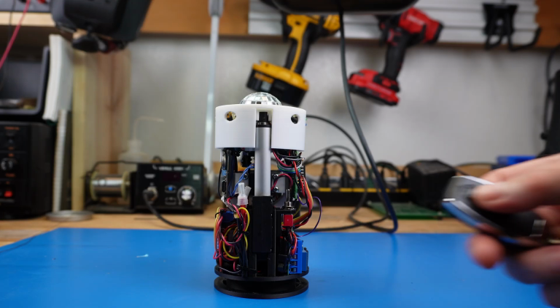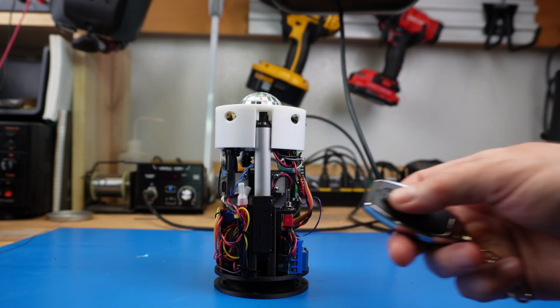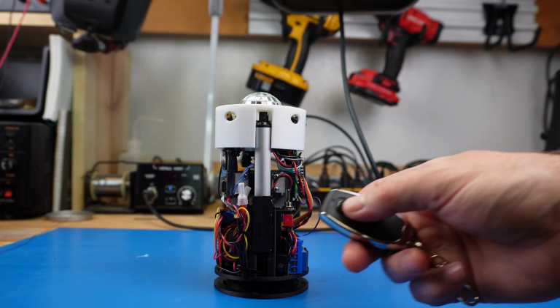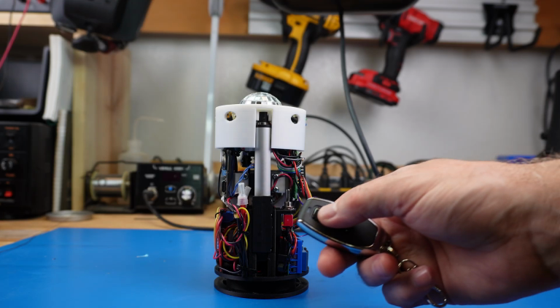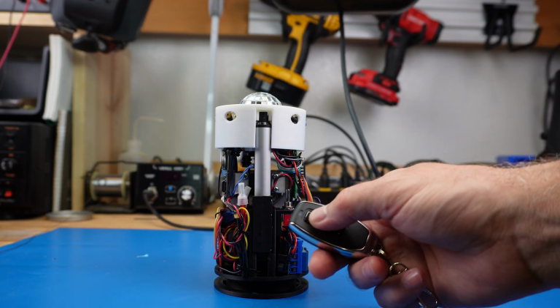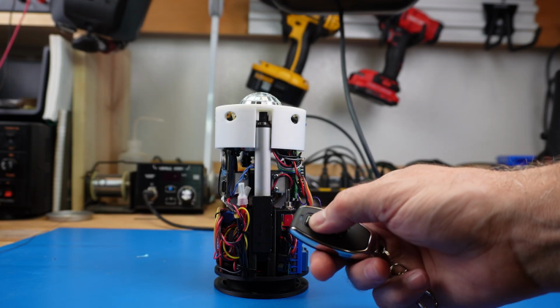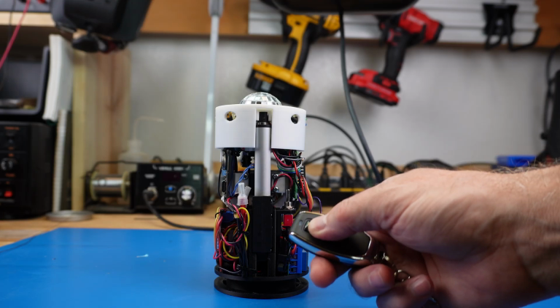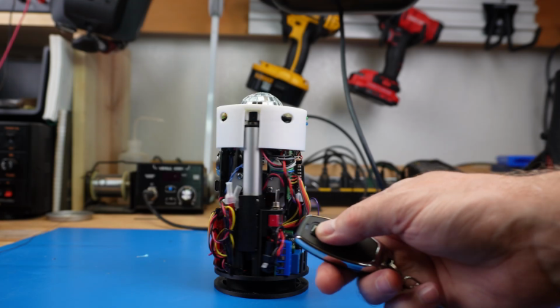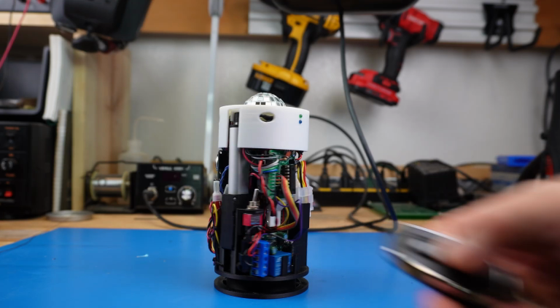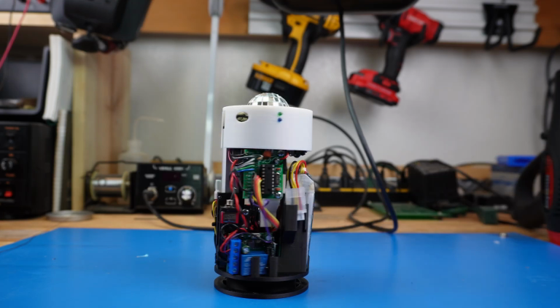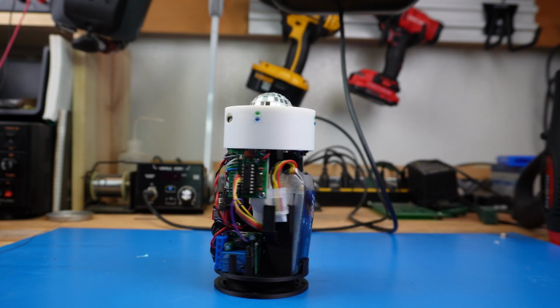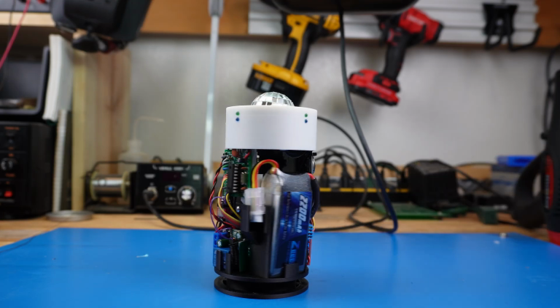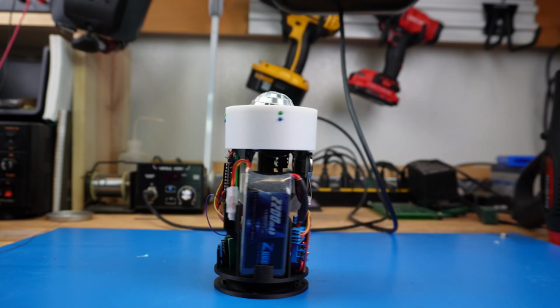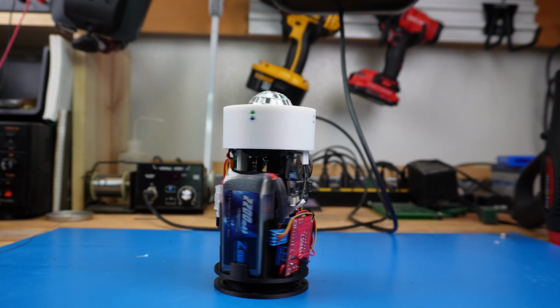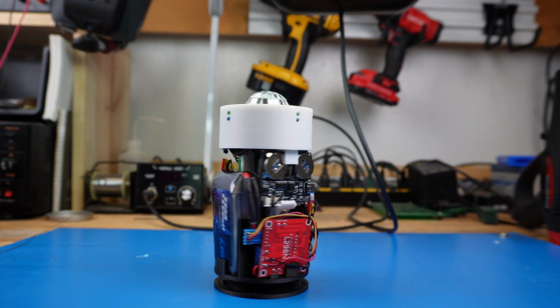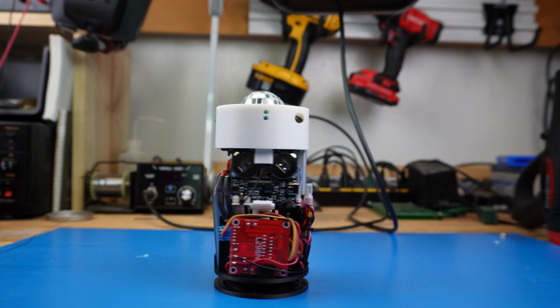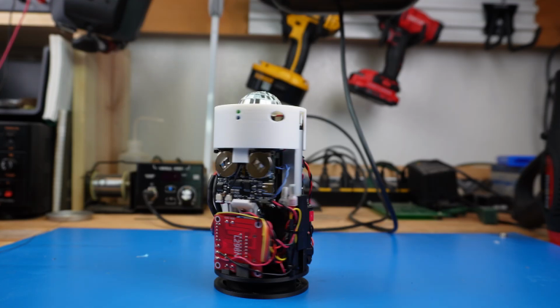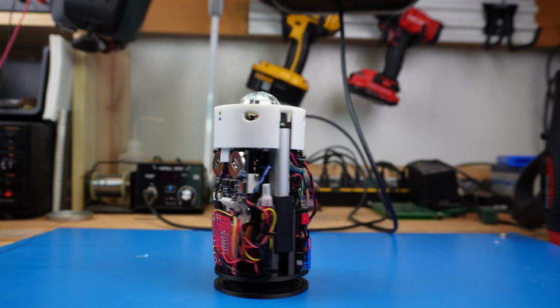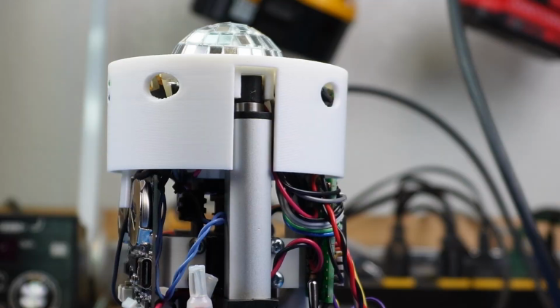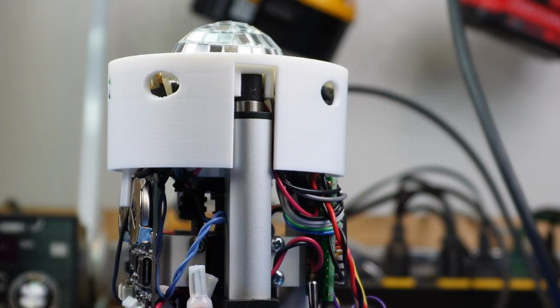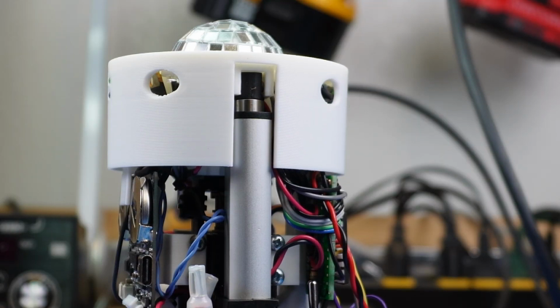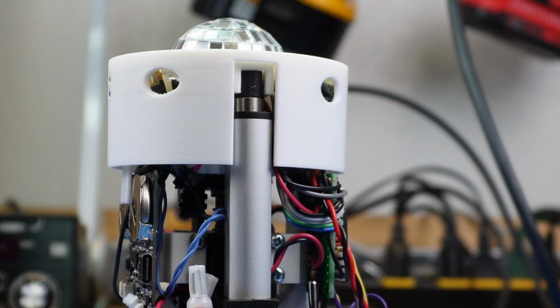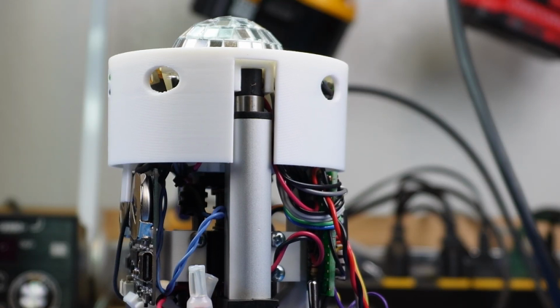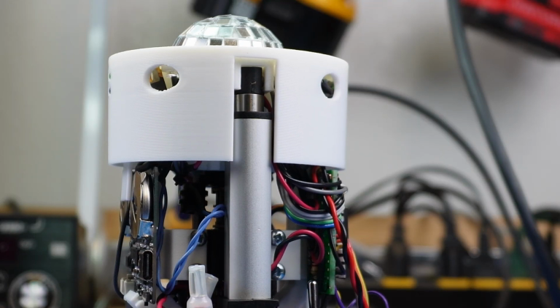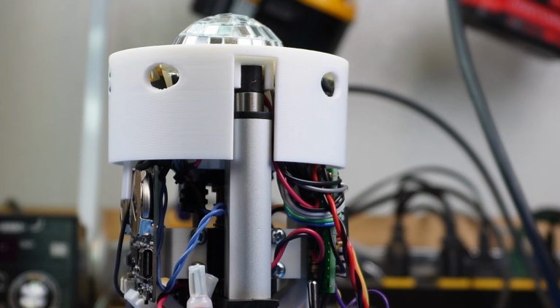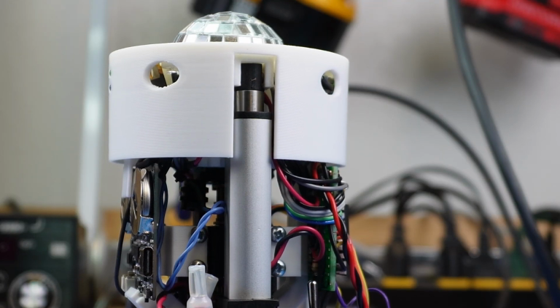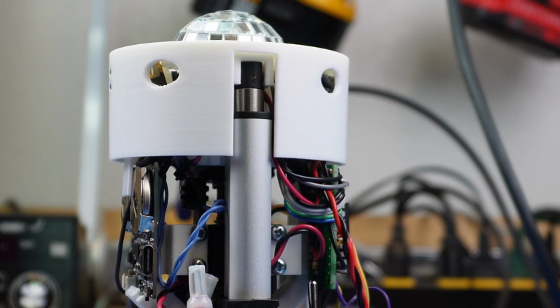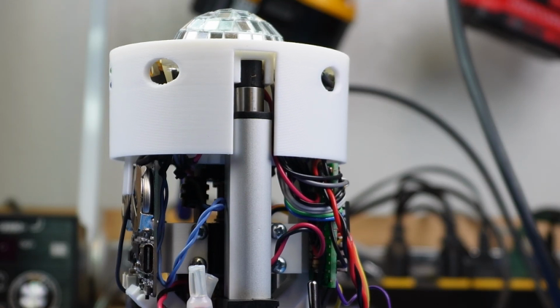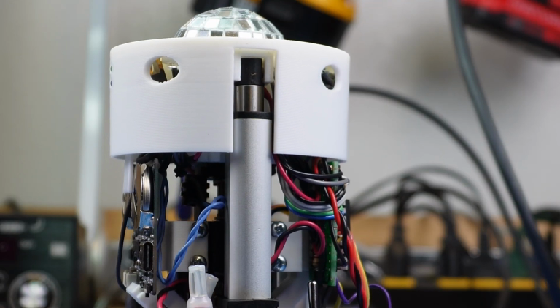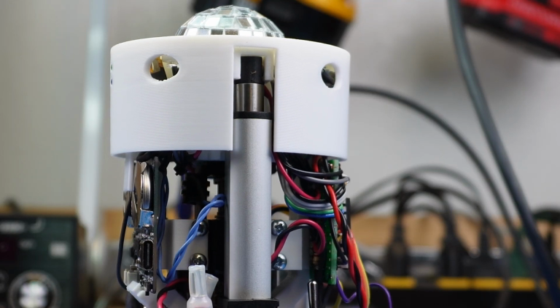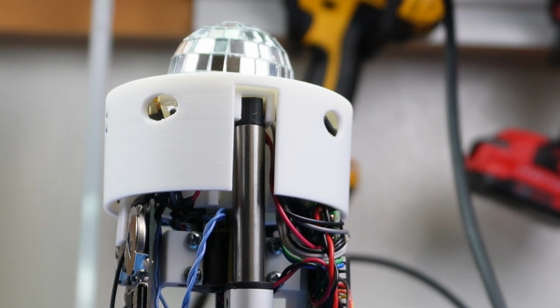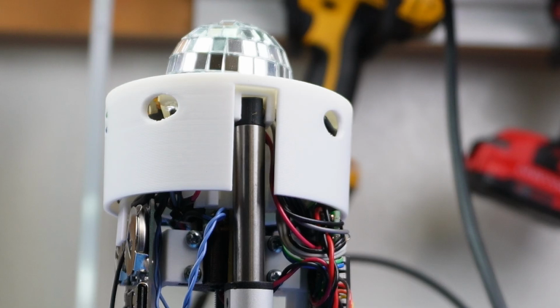Now that everything is wired and assembled, we test to make sure all systems are functioning properly.